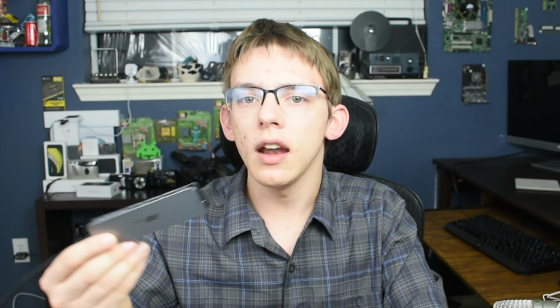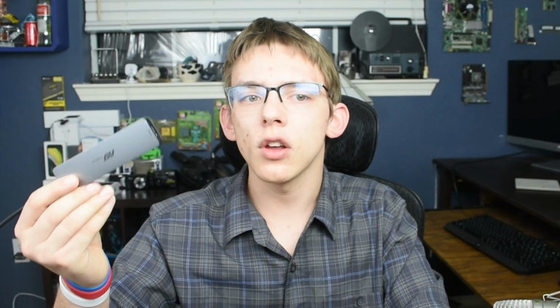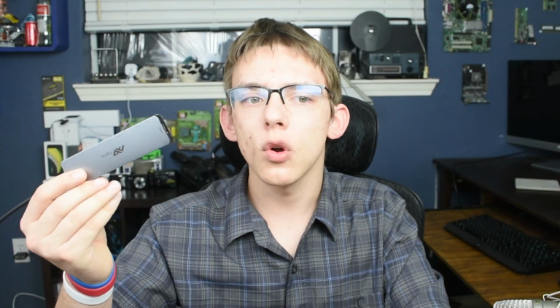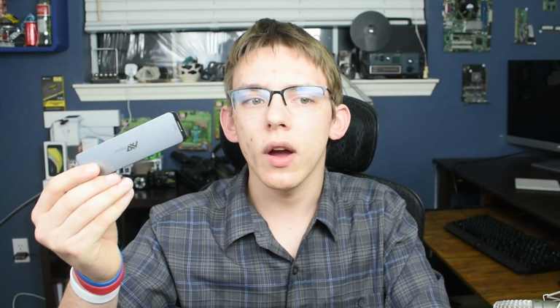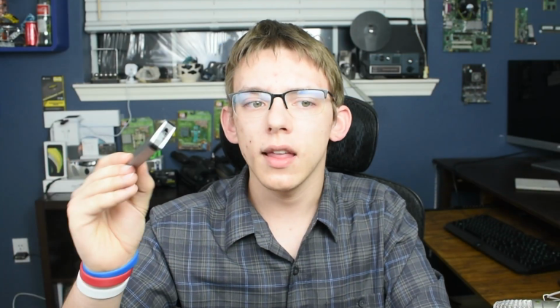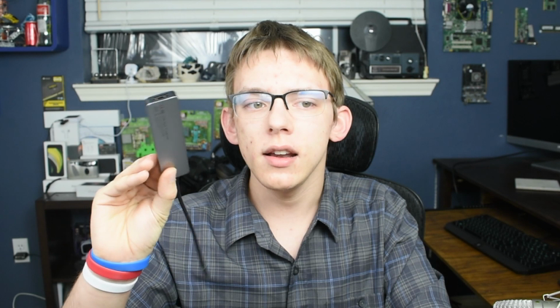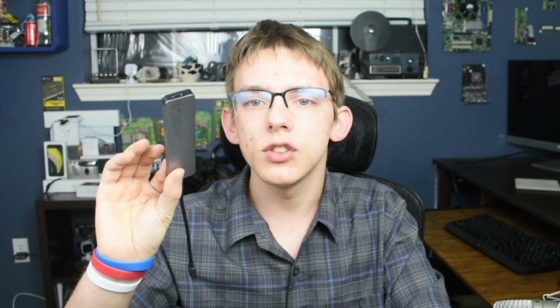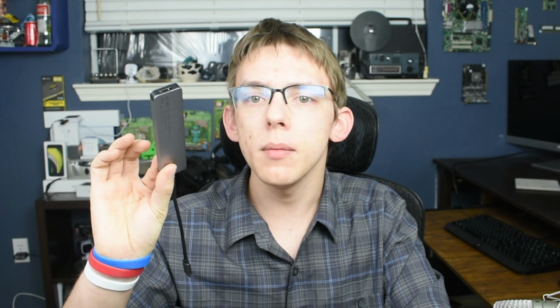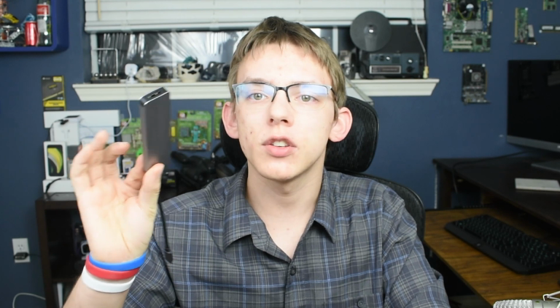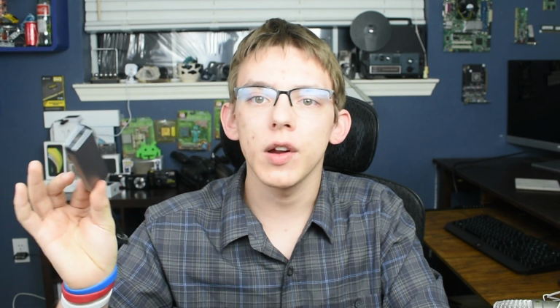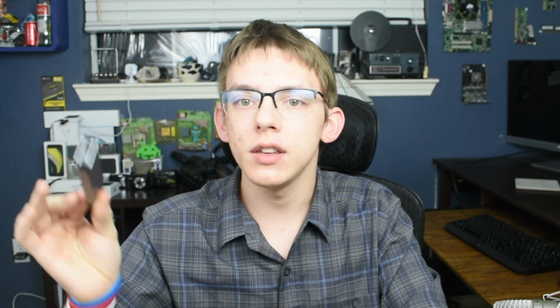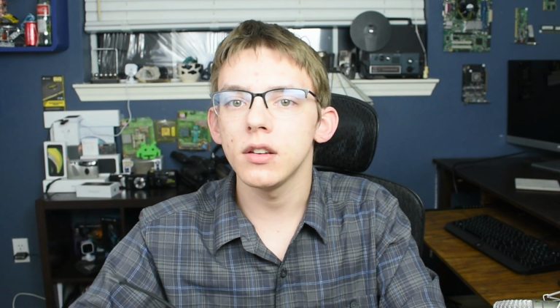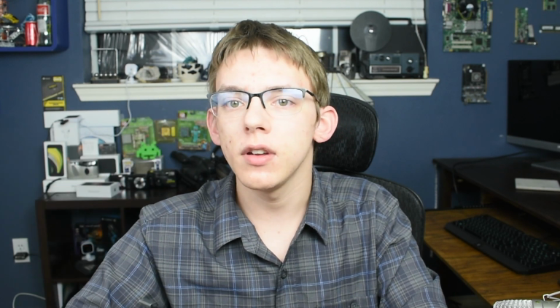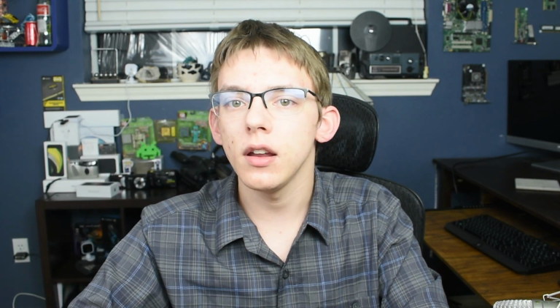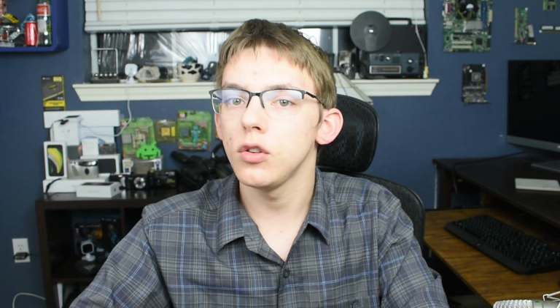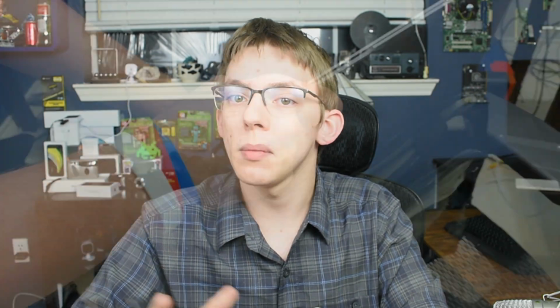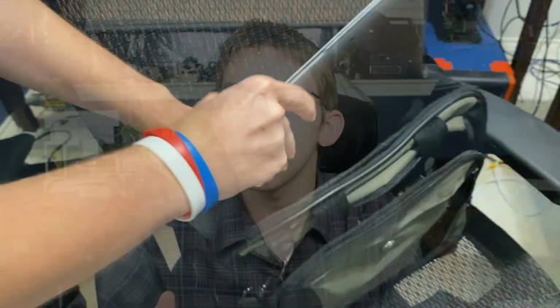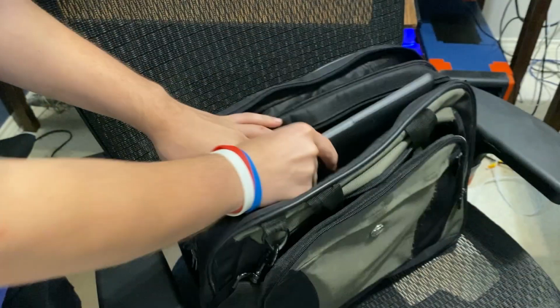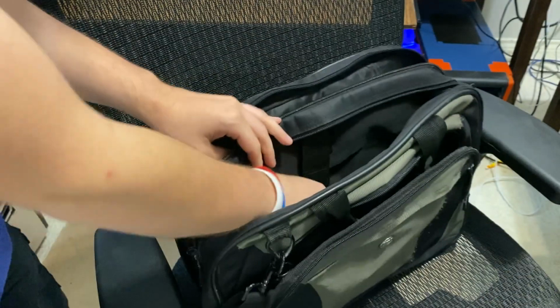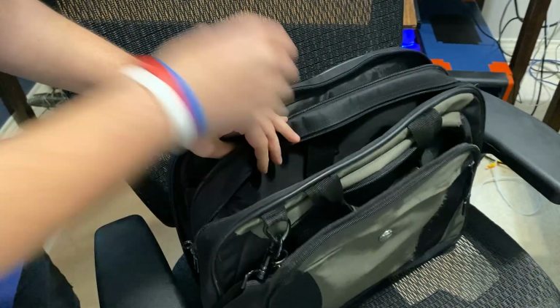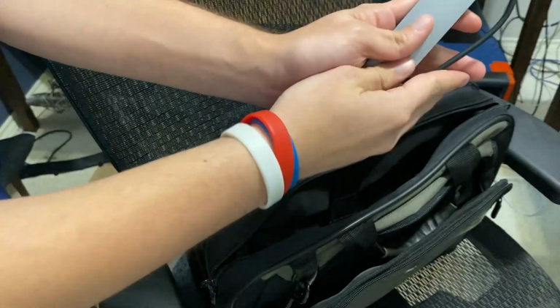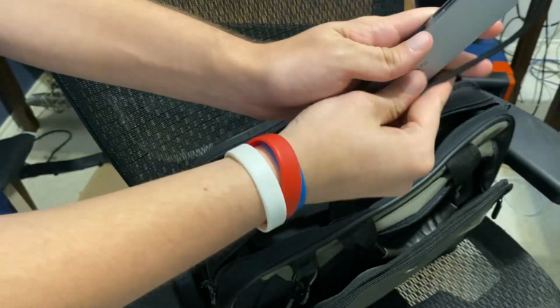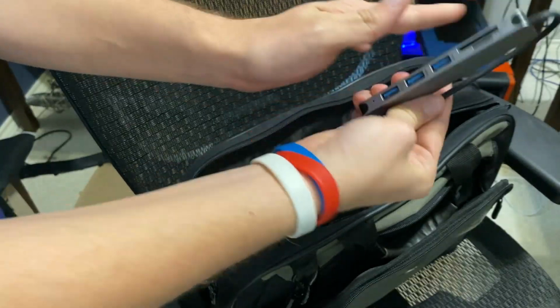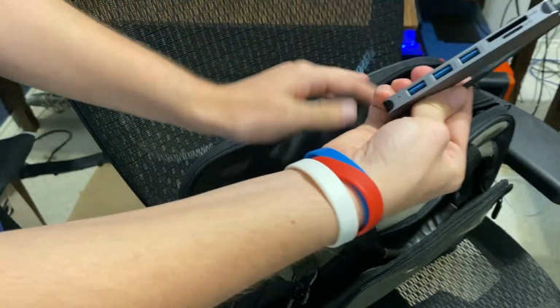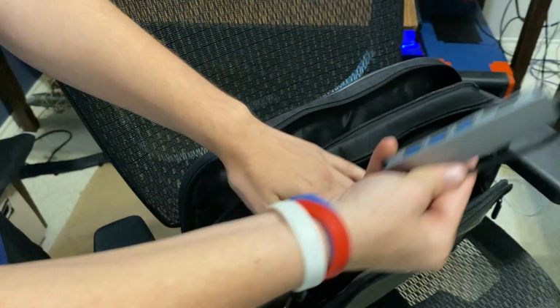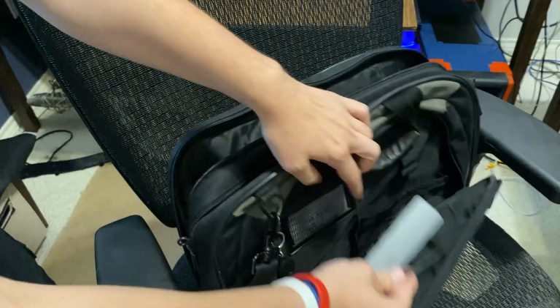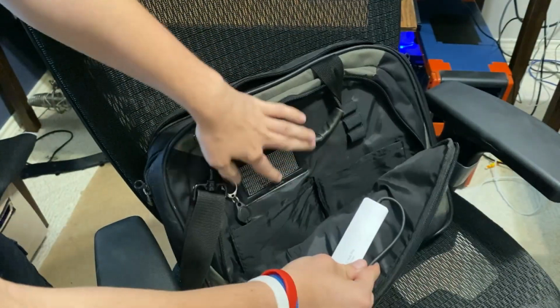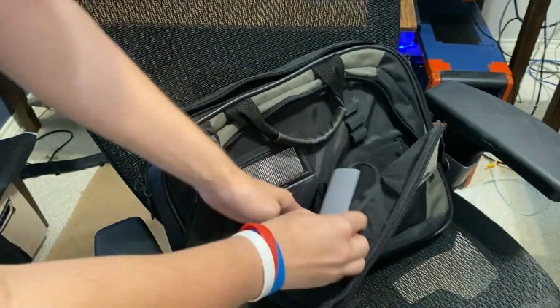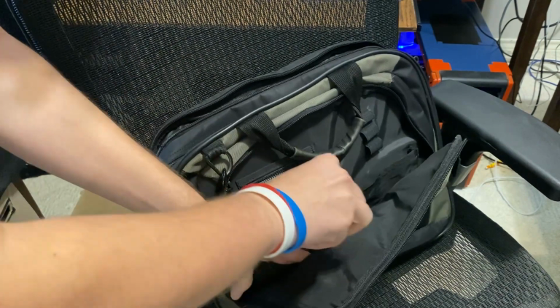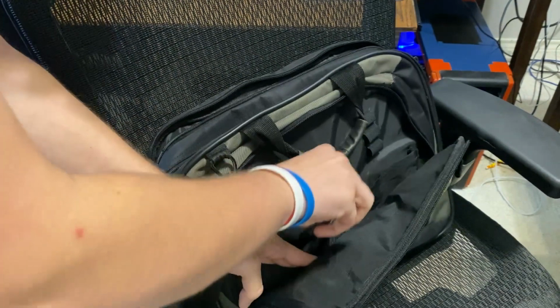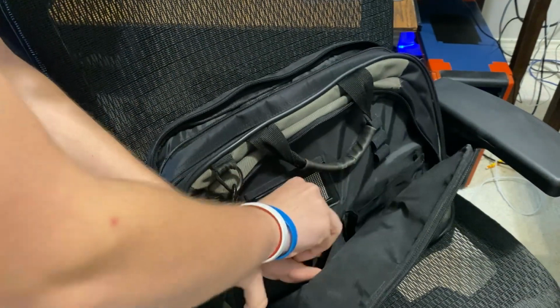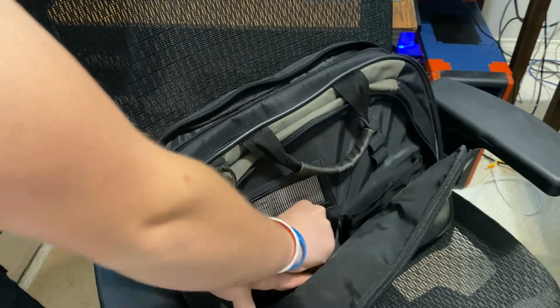It is also quite light and slim — very easy to fit into your back pocket or into a backpack if you're using it as a travel adapter.